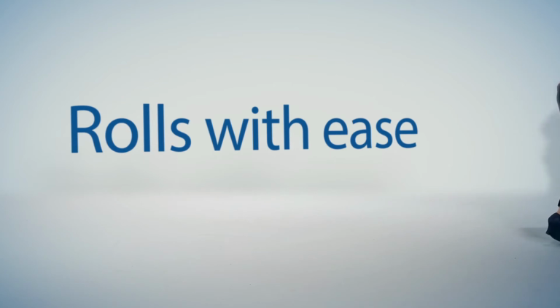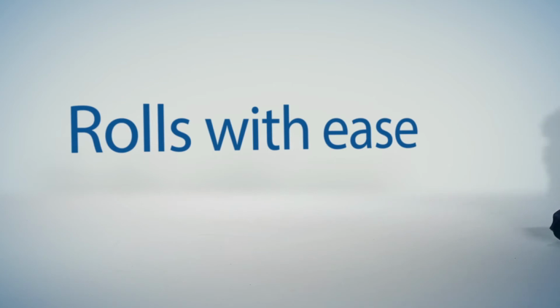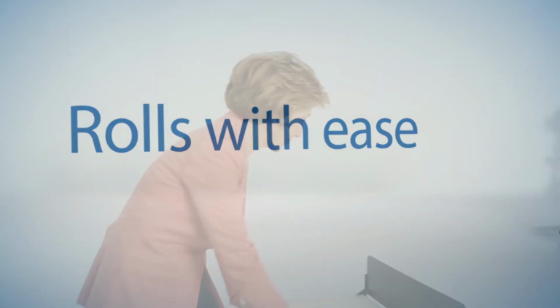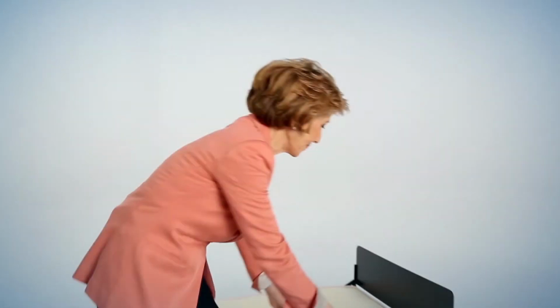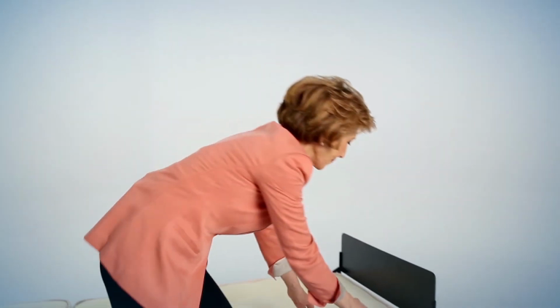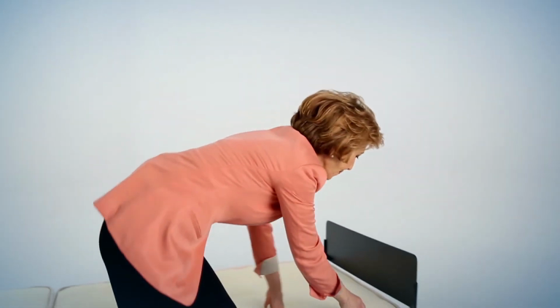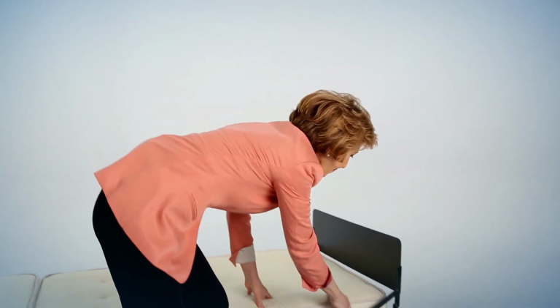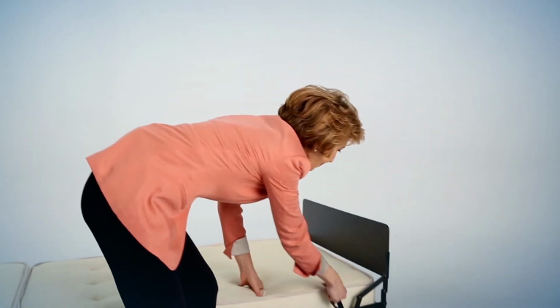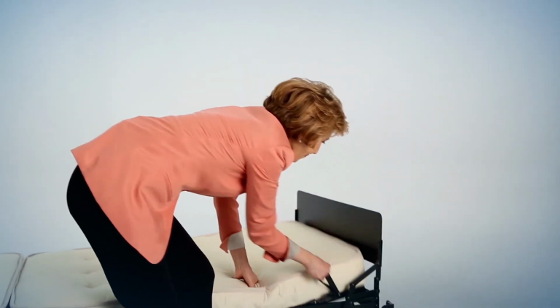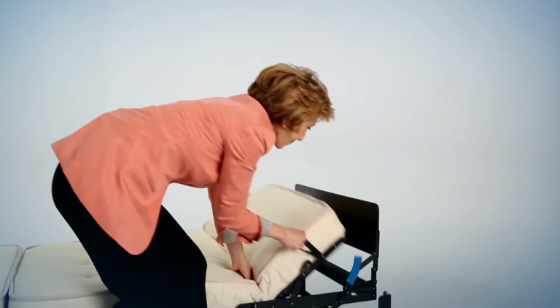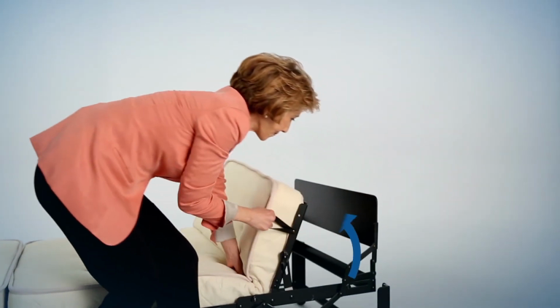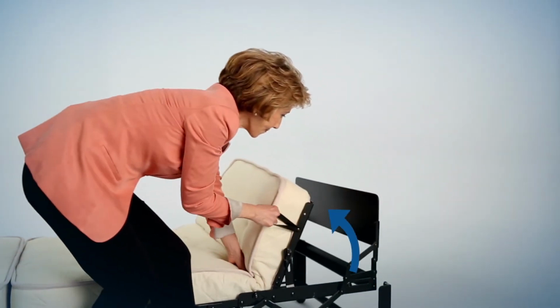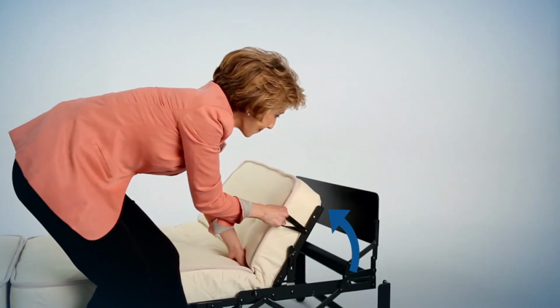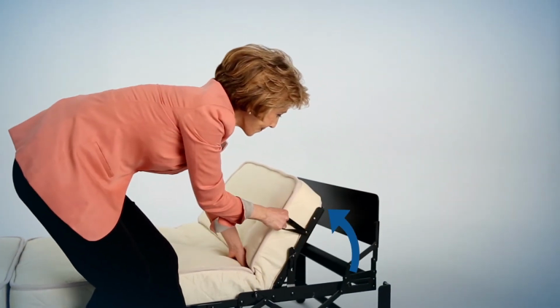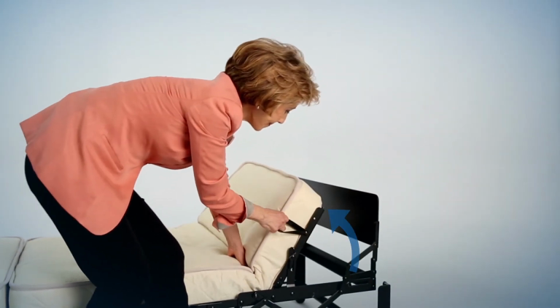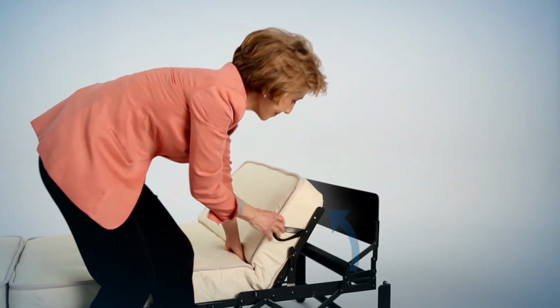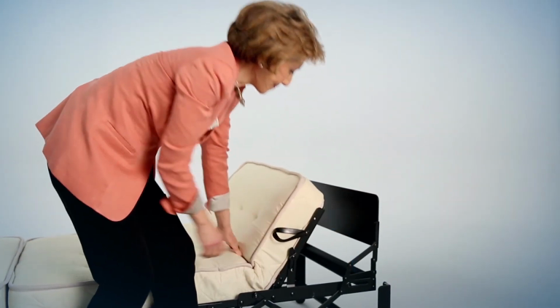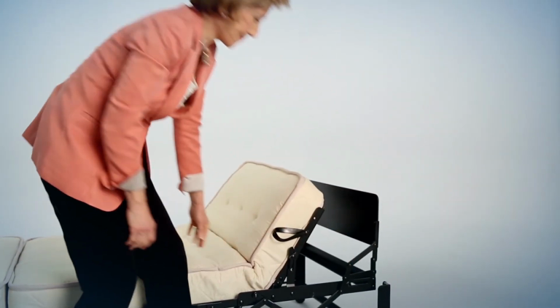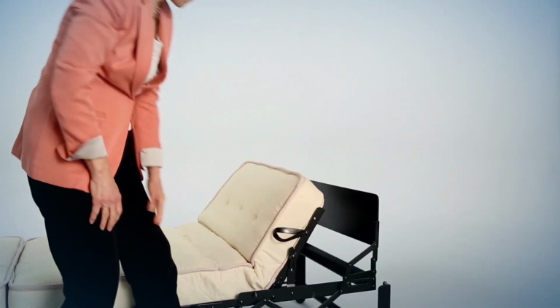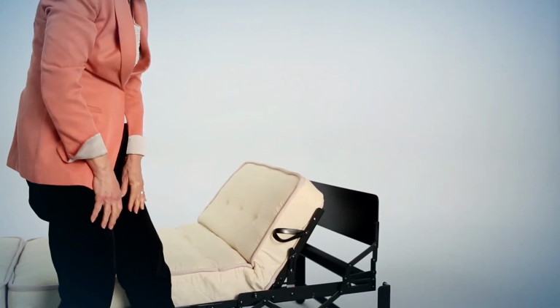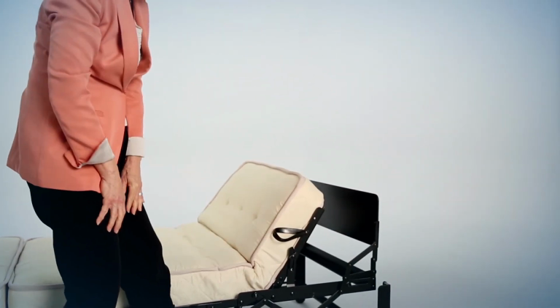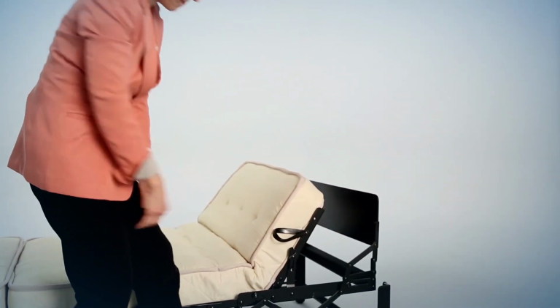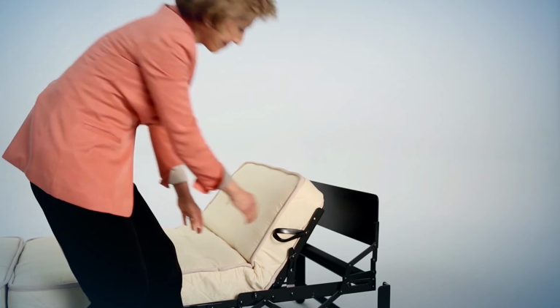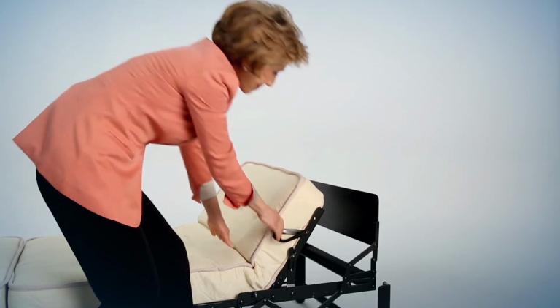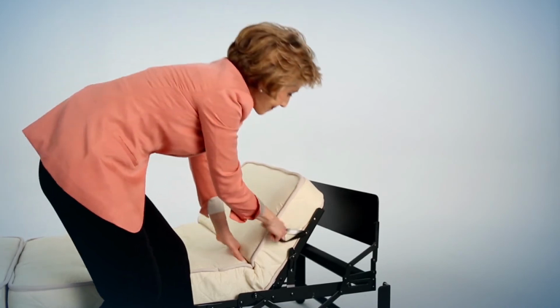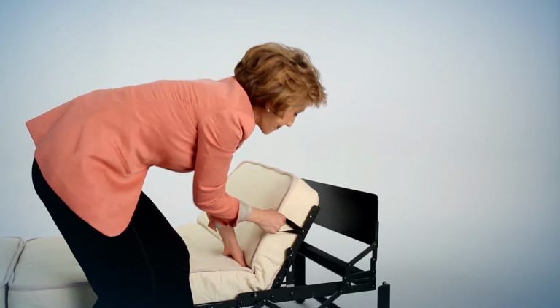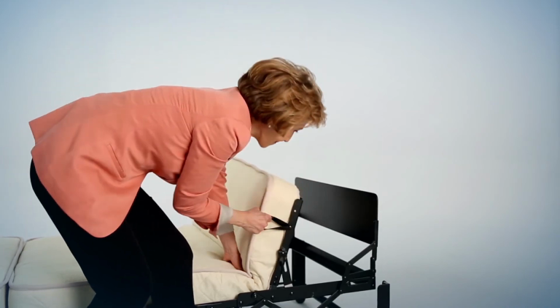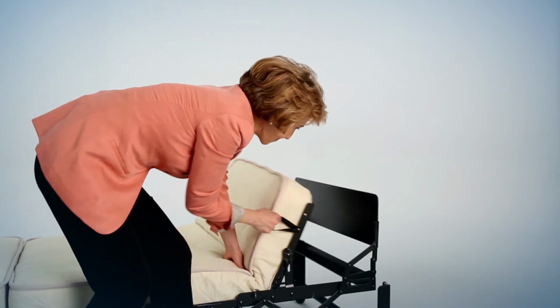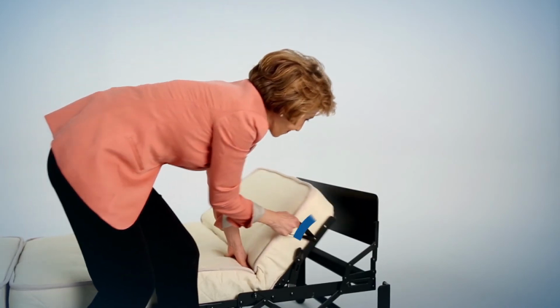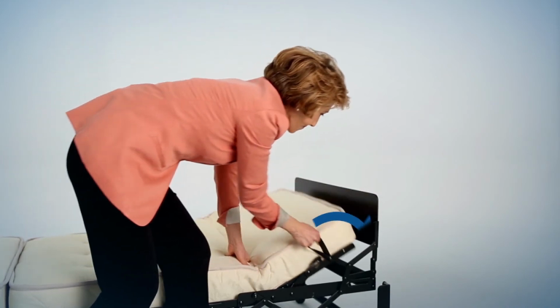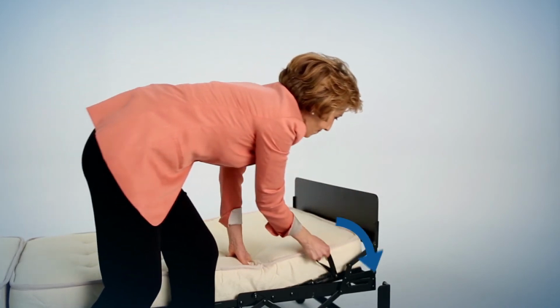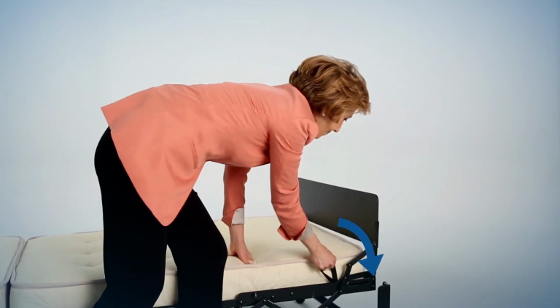So here's a fun feature. In one simple move, your Castro bed becomes your Castro chaise.